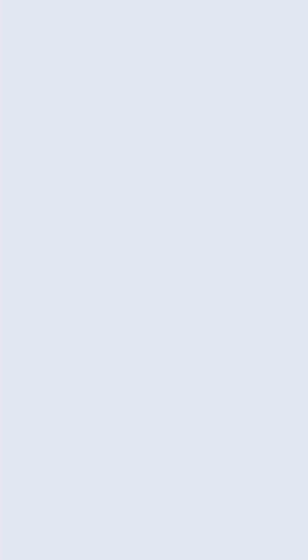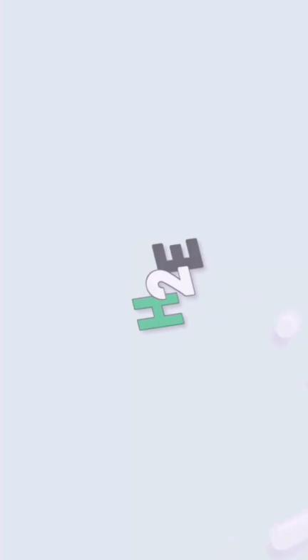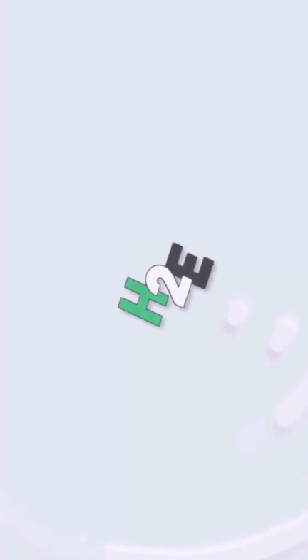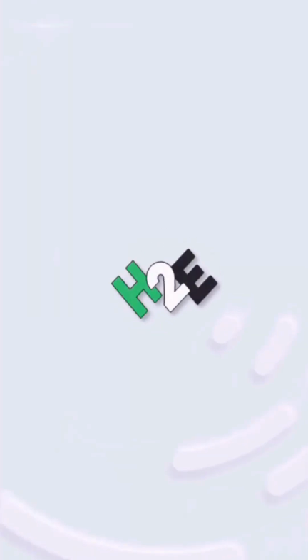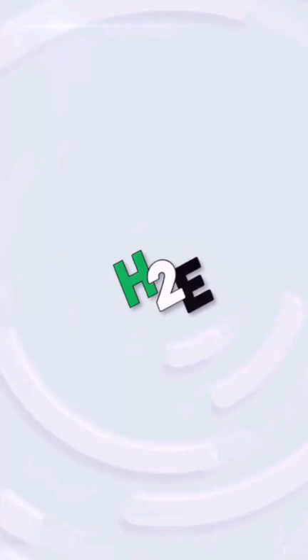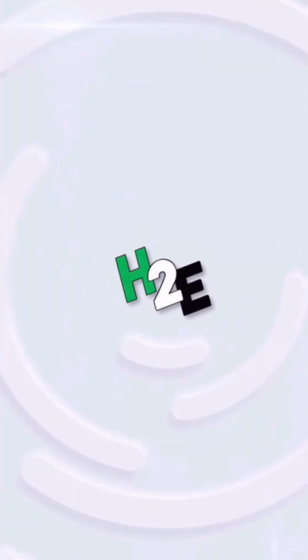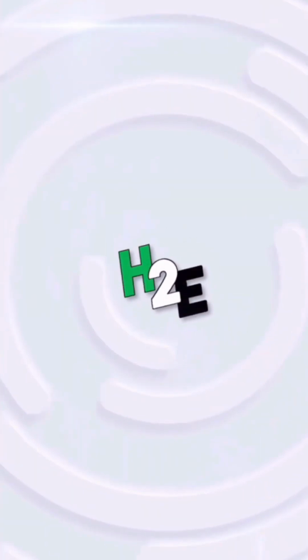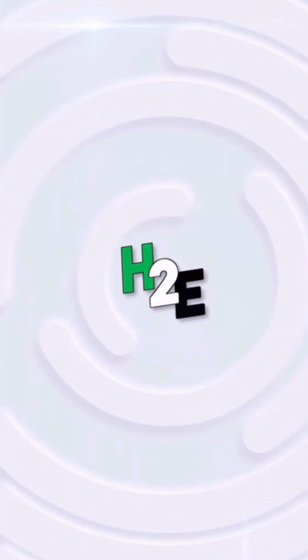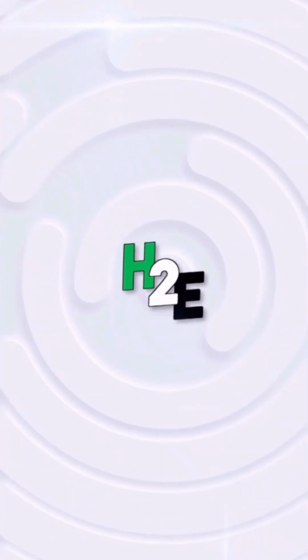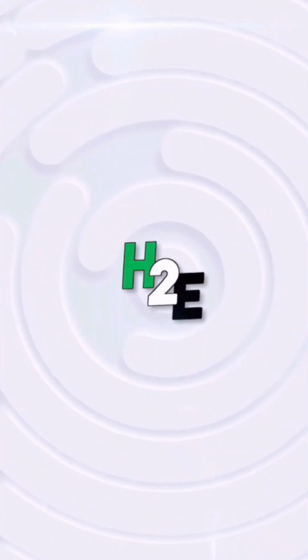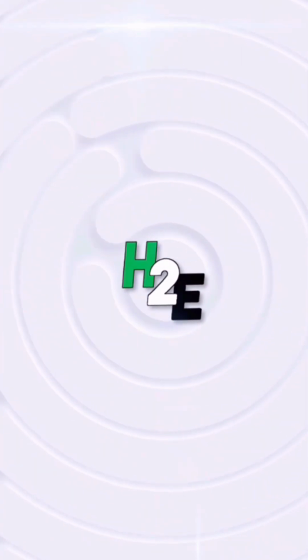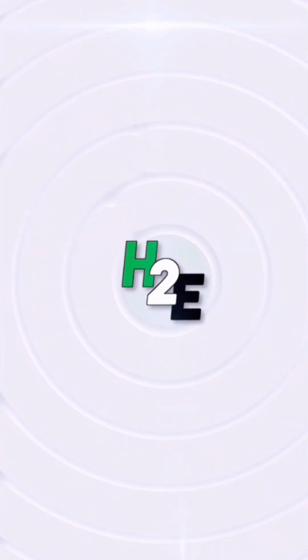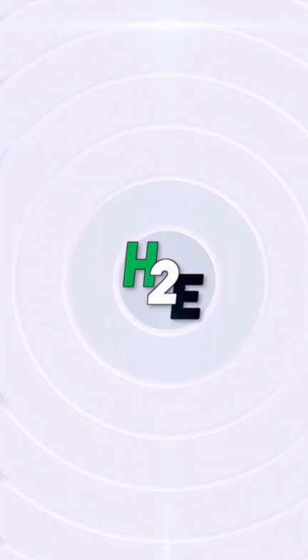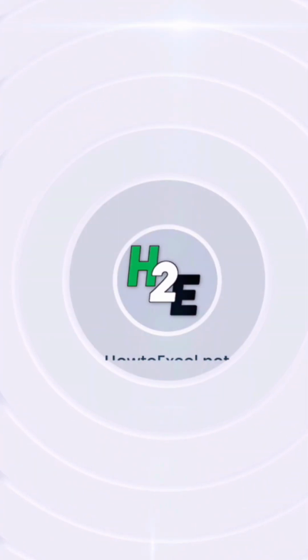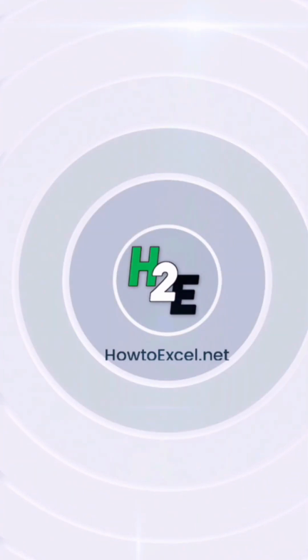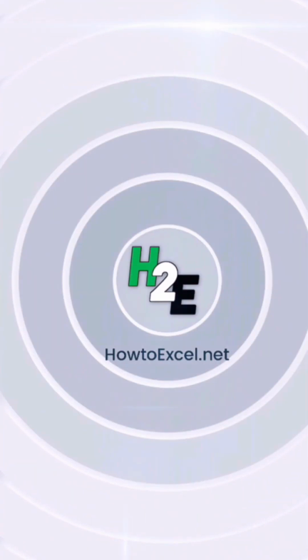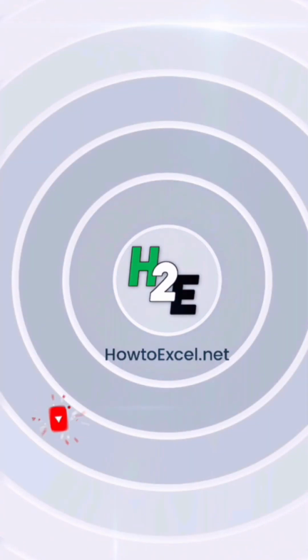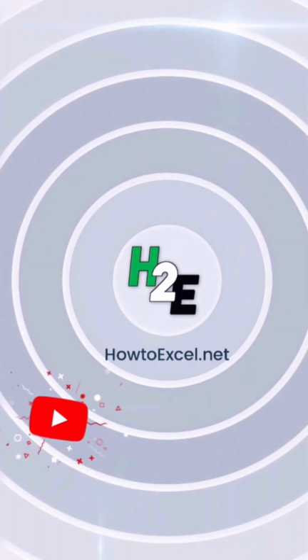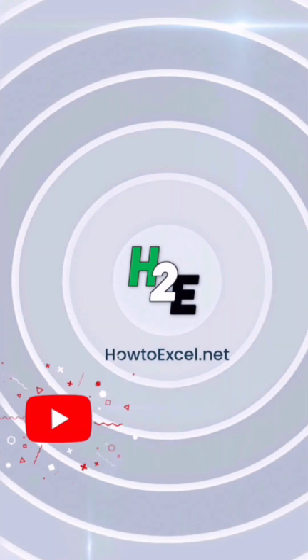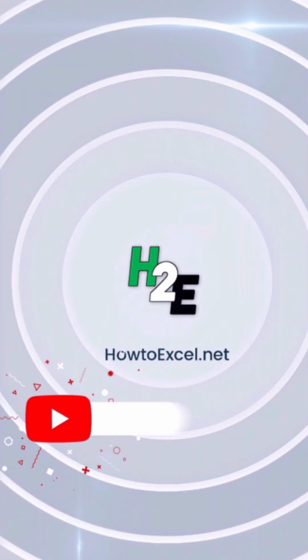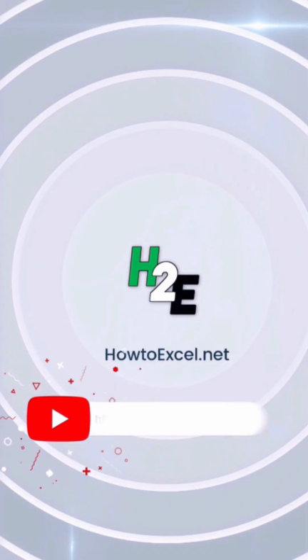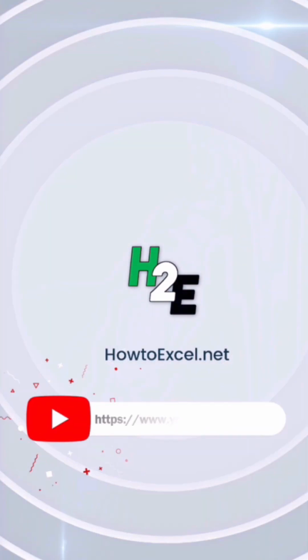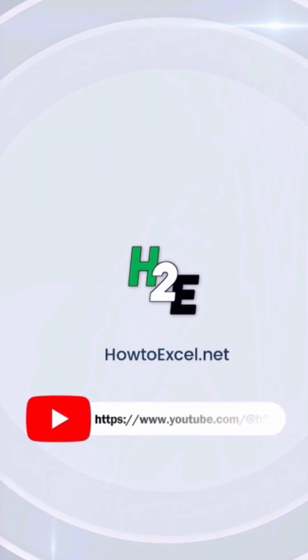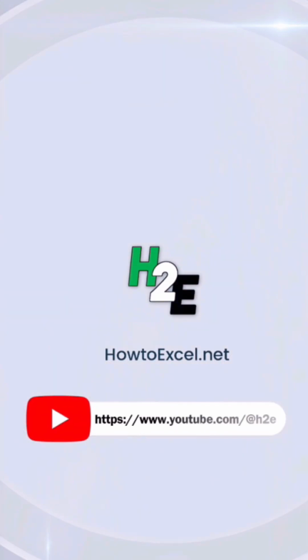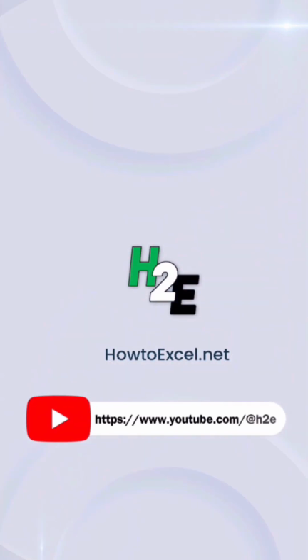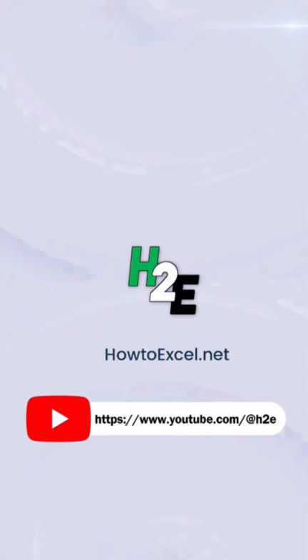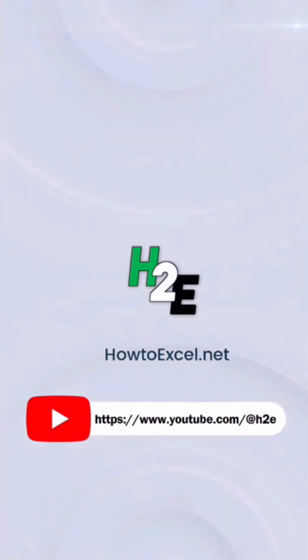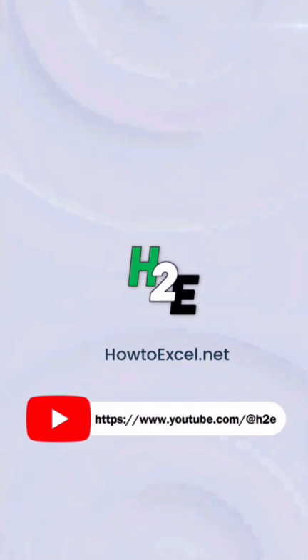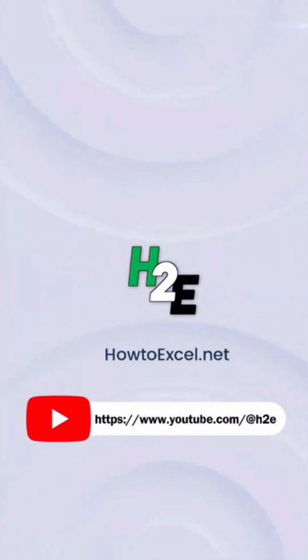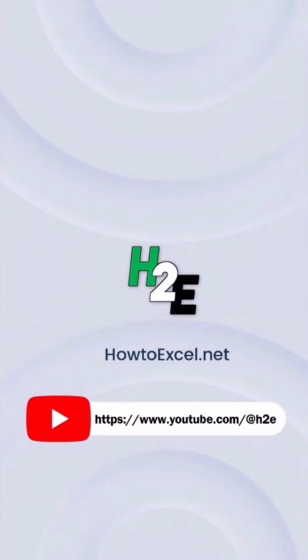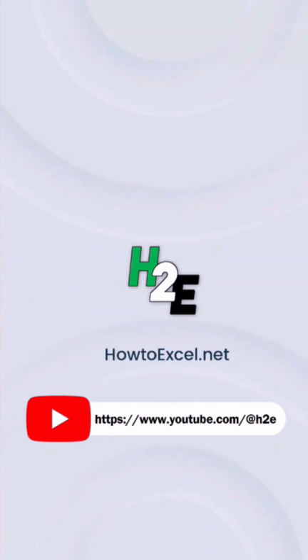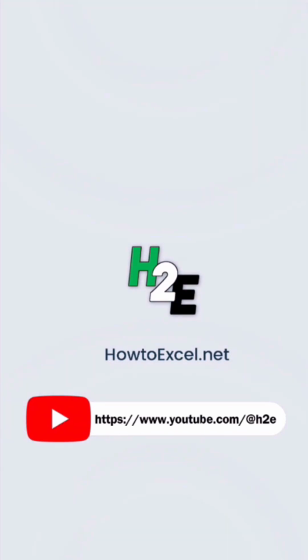For more tips like this, check out howtoexcel.net and my YouTube channel at H2E.